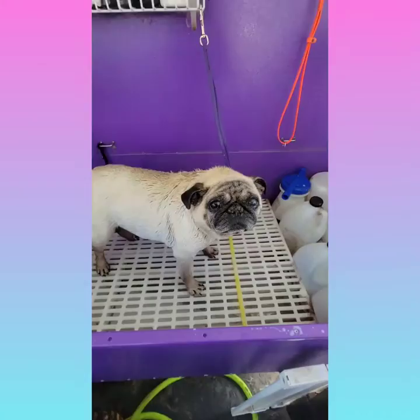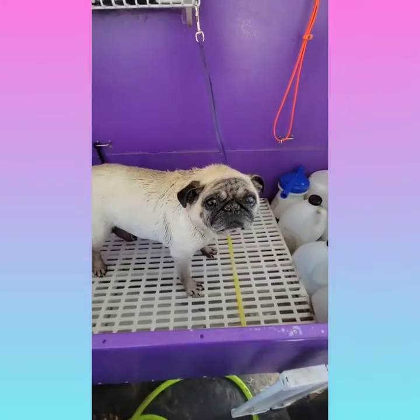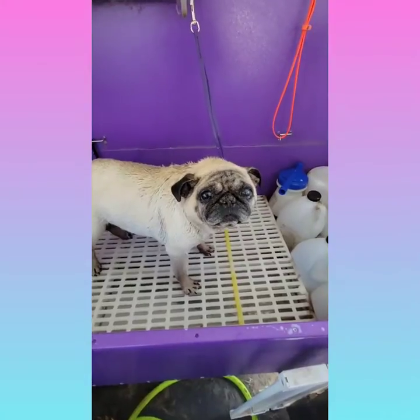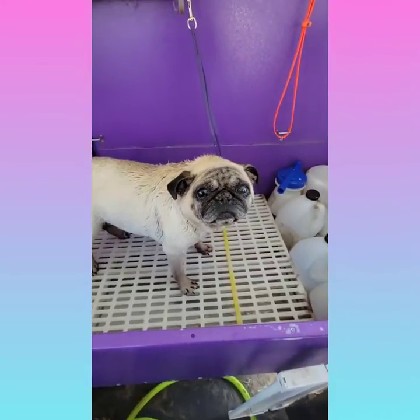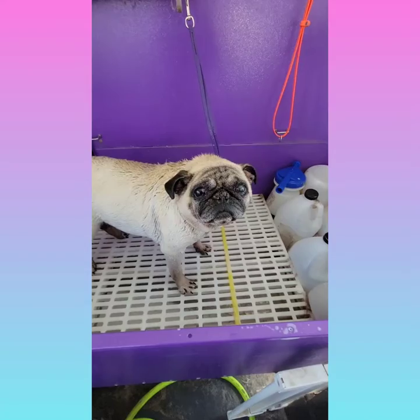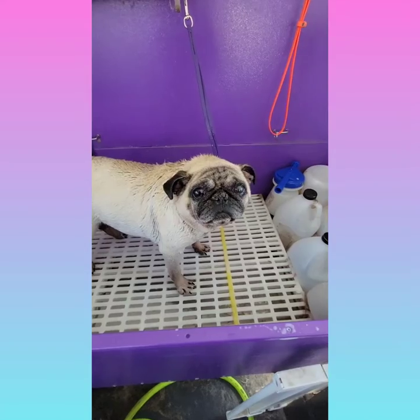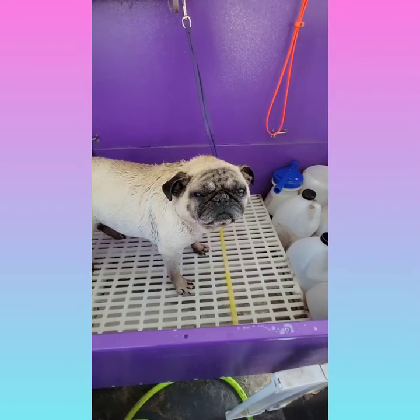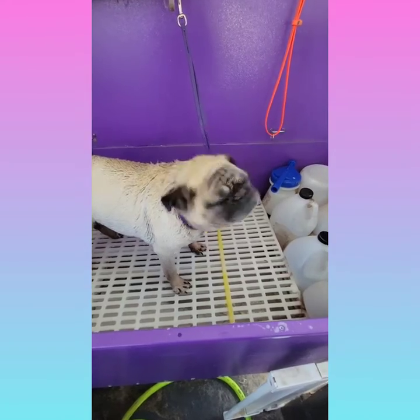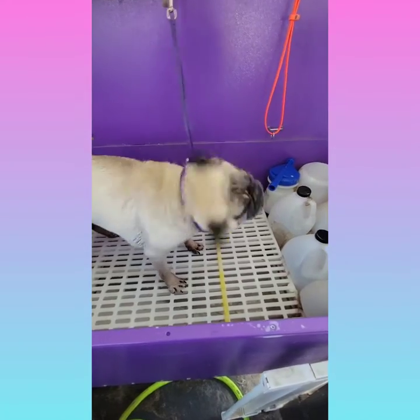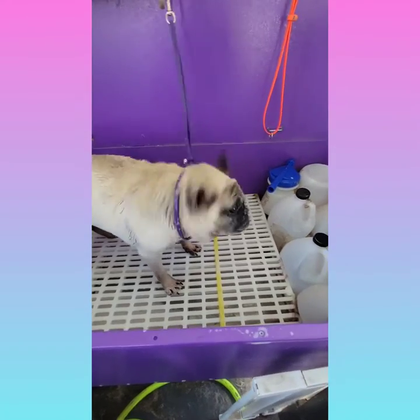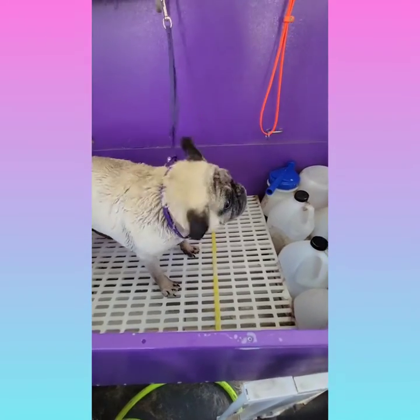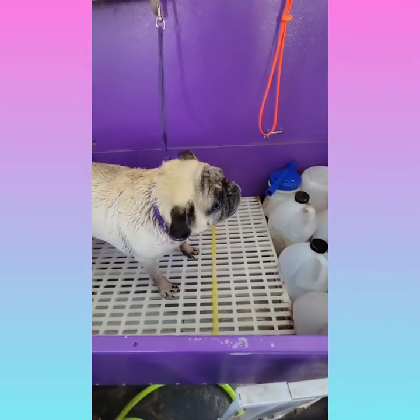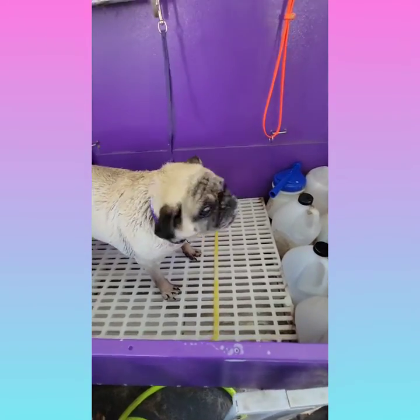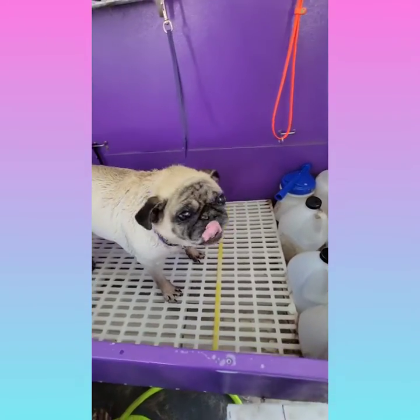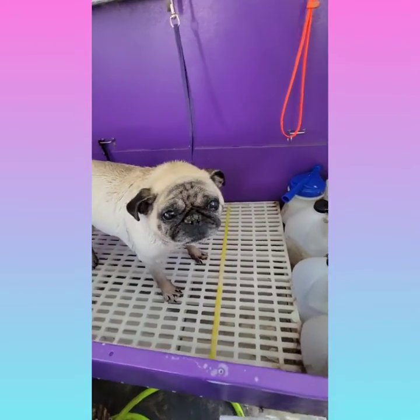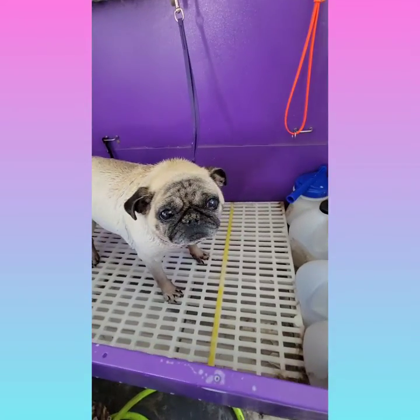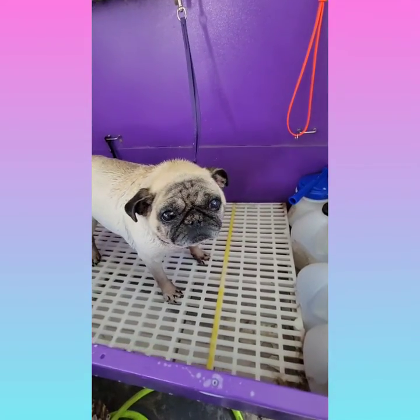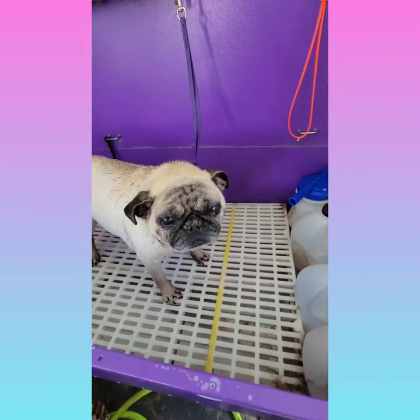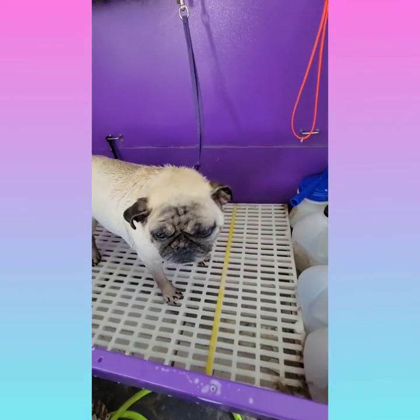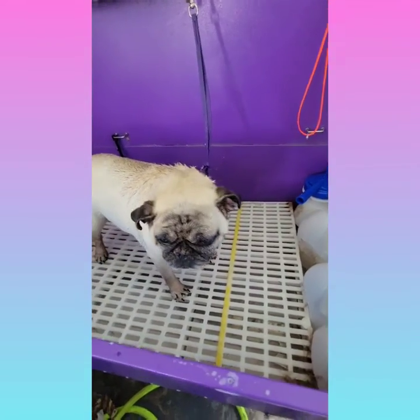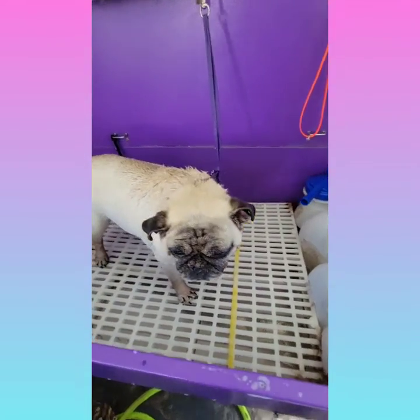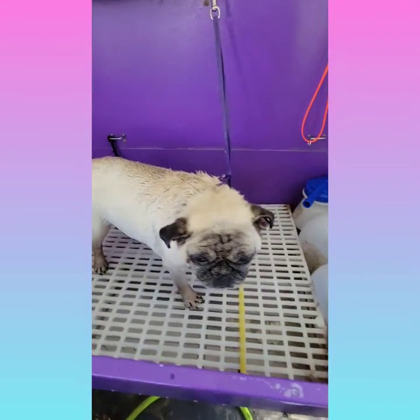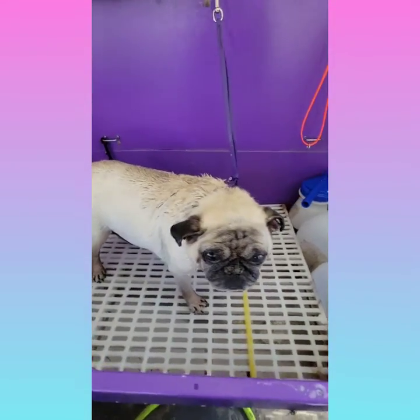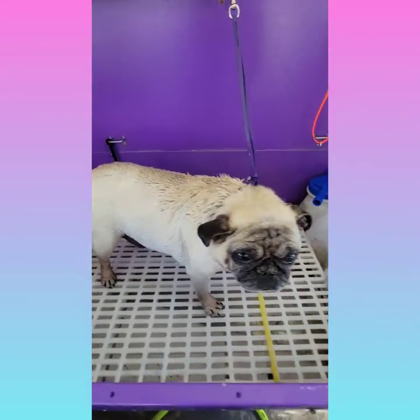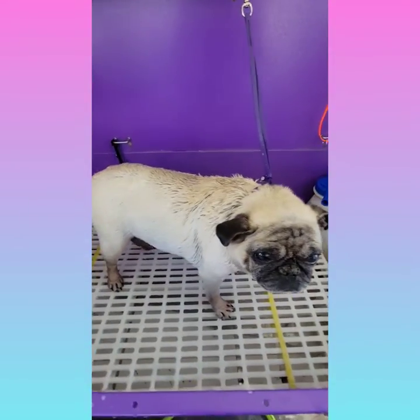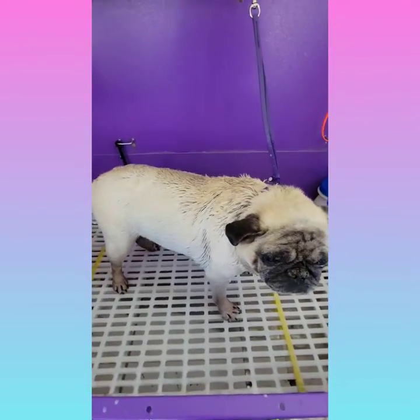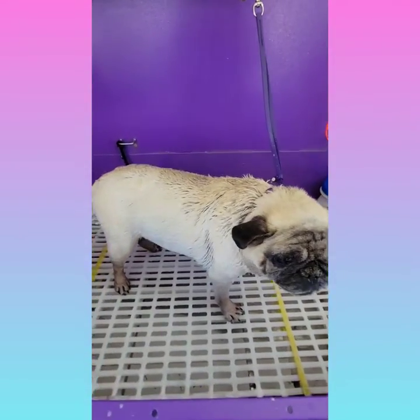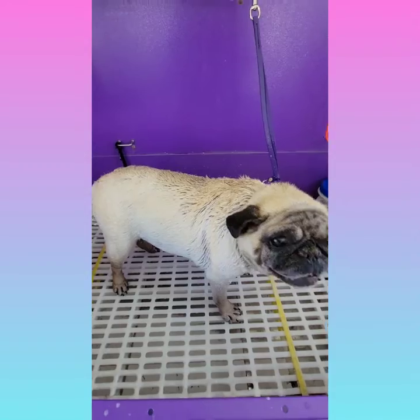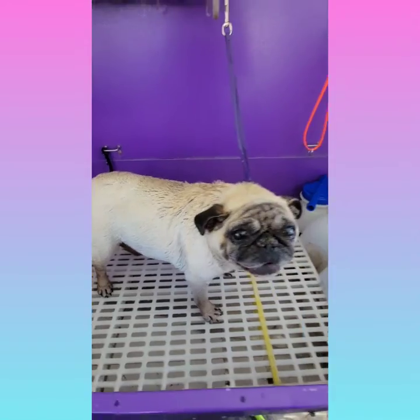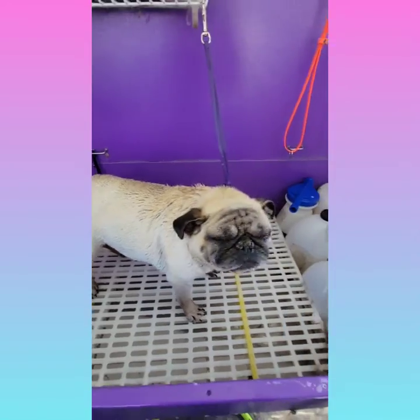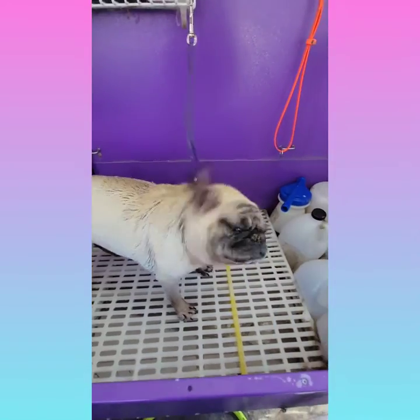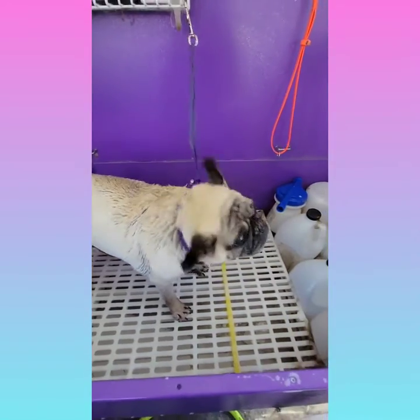This is Littles in the tub. She was an extra stinky girl today so the soap marinating time will be an extra 10 minutes.